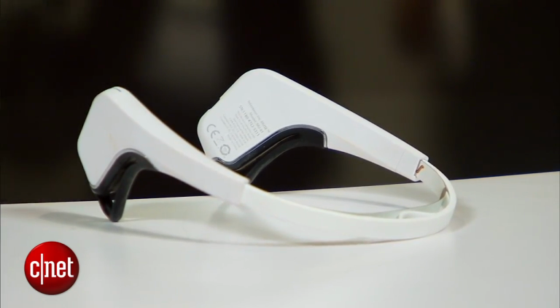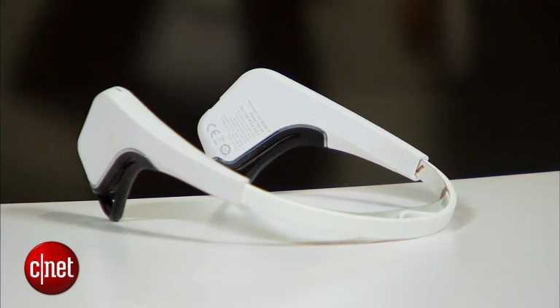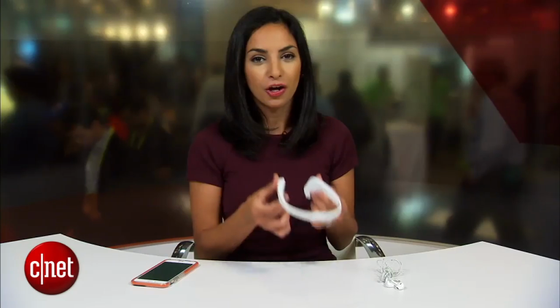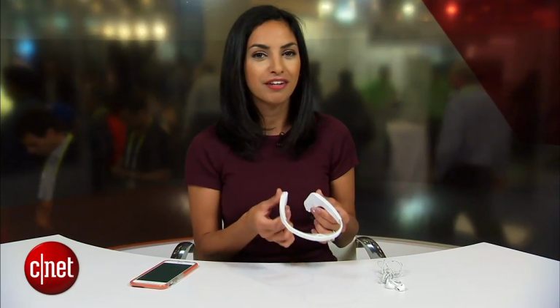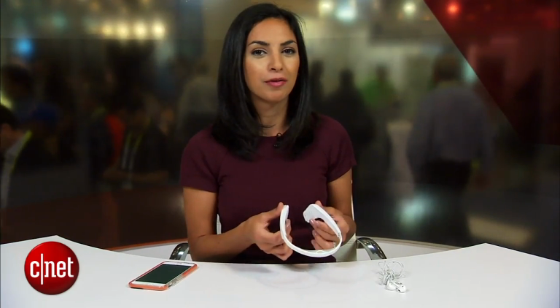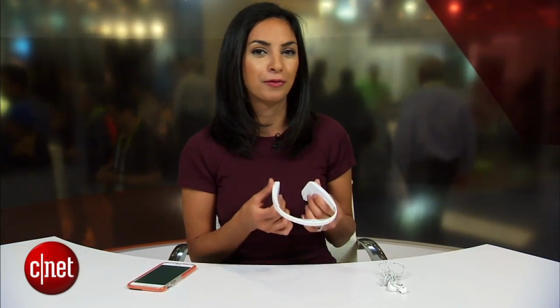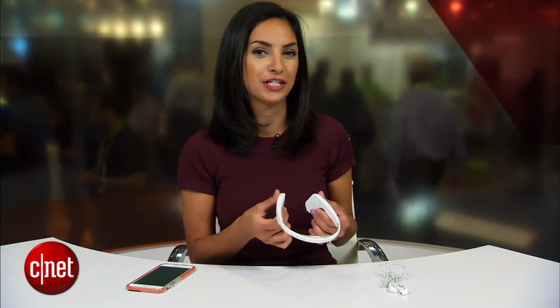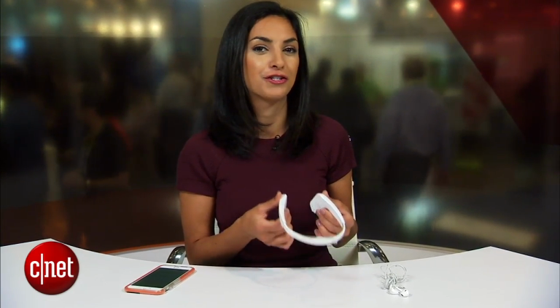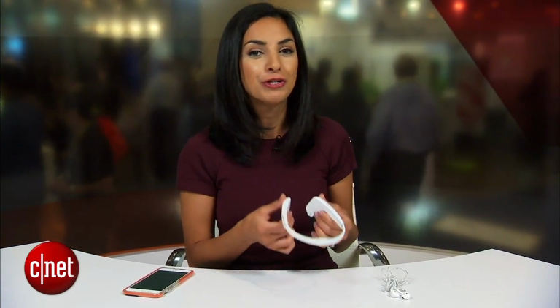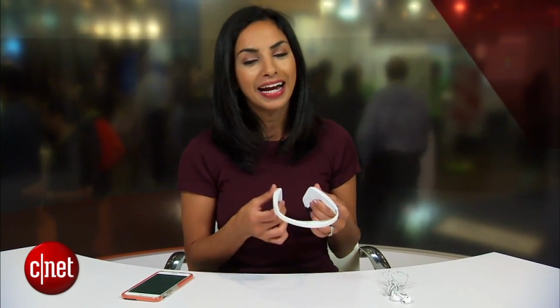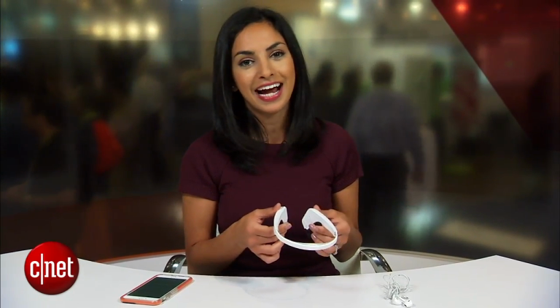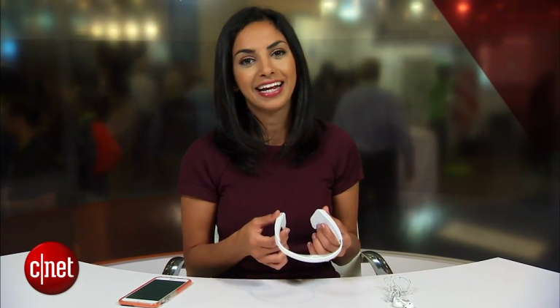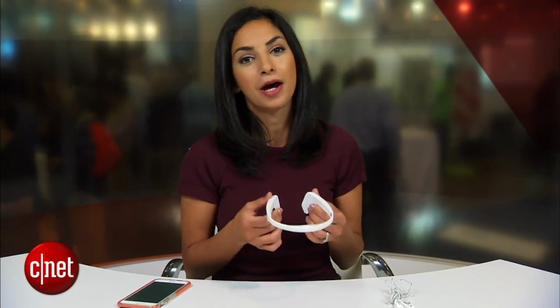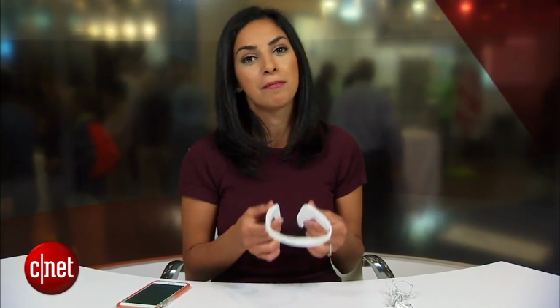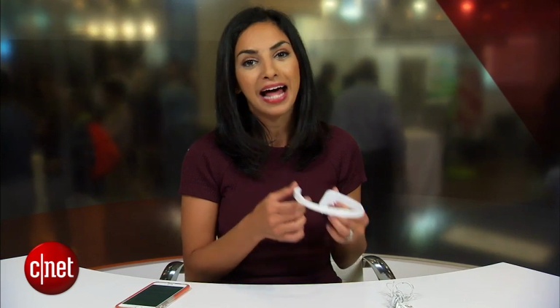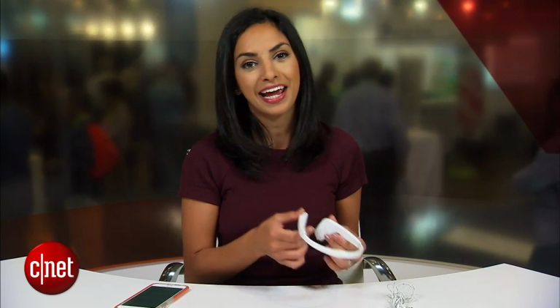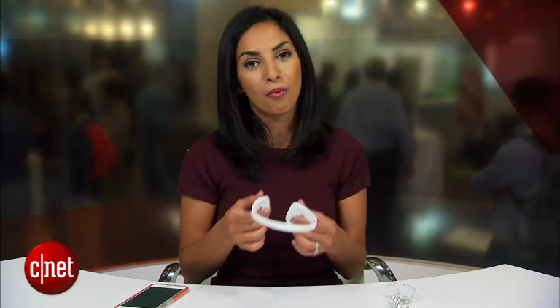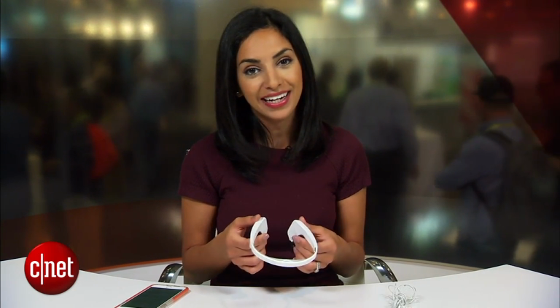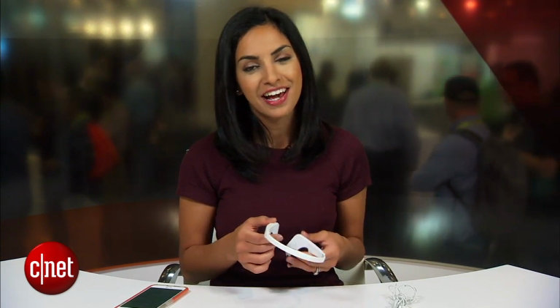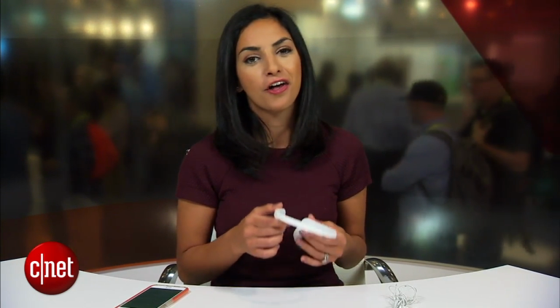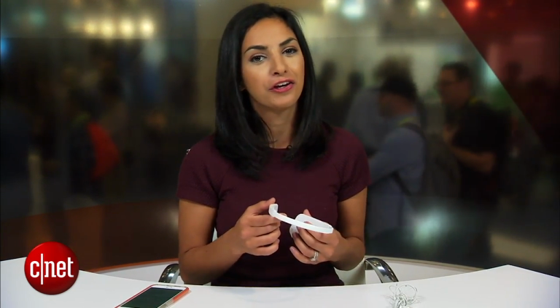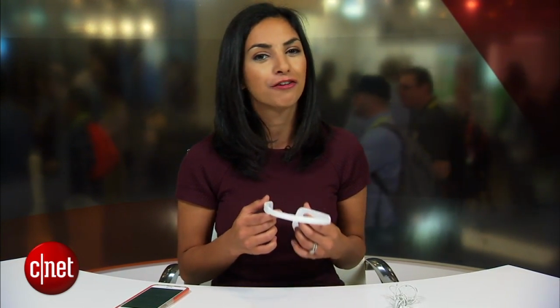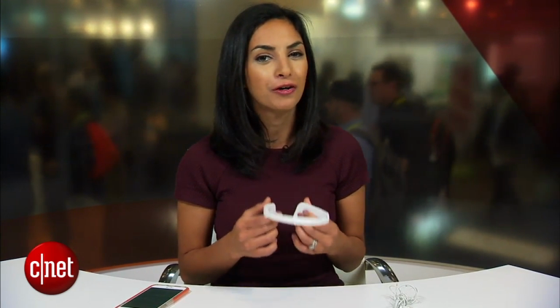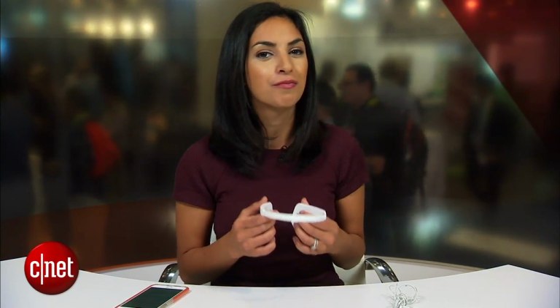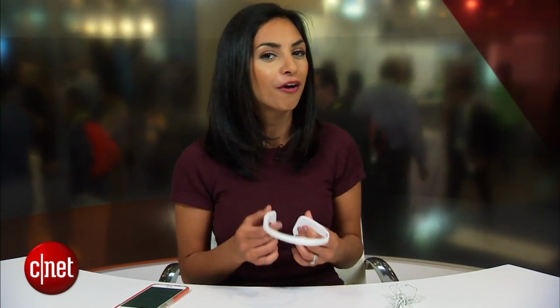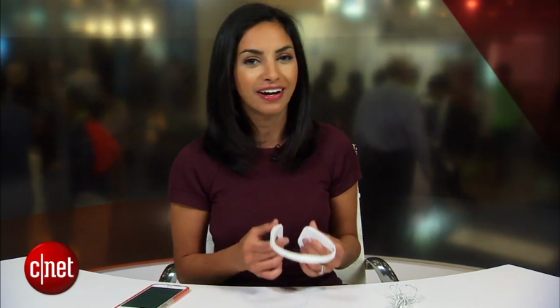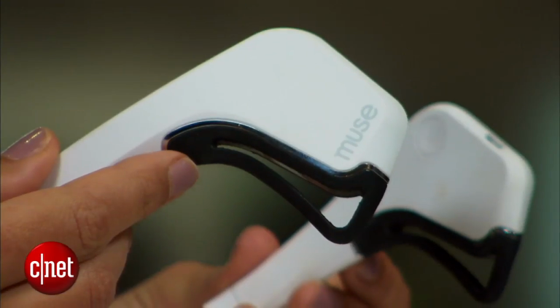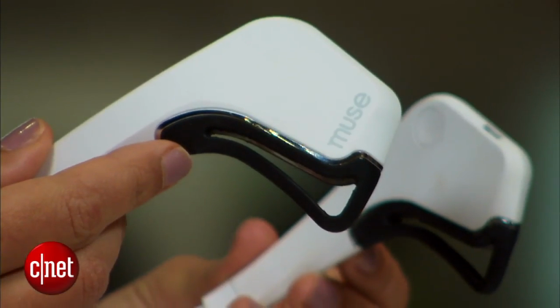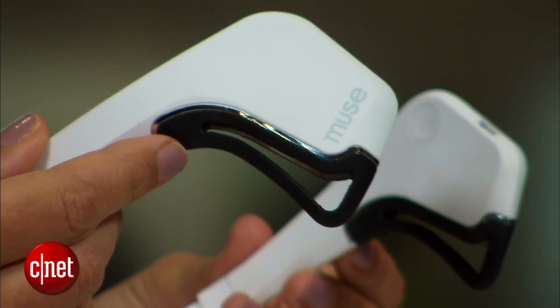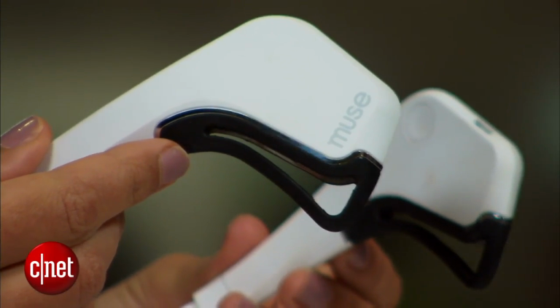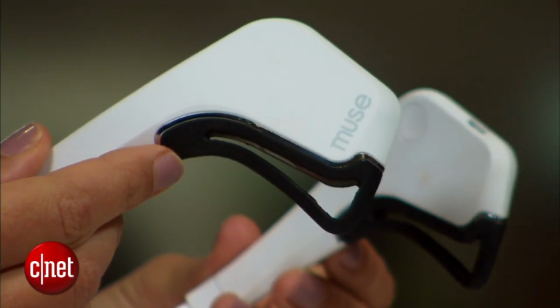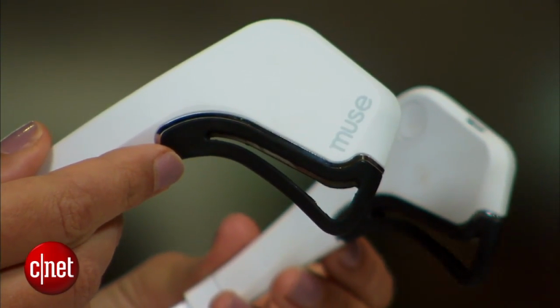Muse is already available for purchase for $299 and comes in black and white, although you can look forward to more fun colors coming later this year.